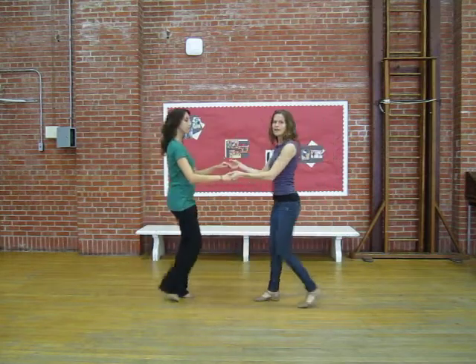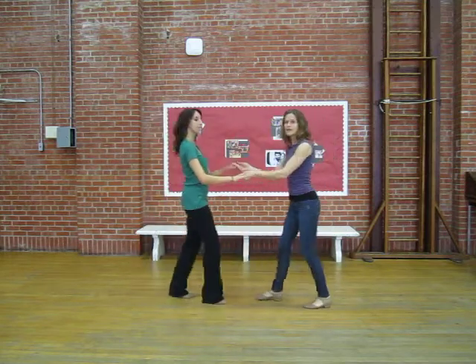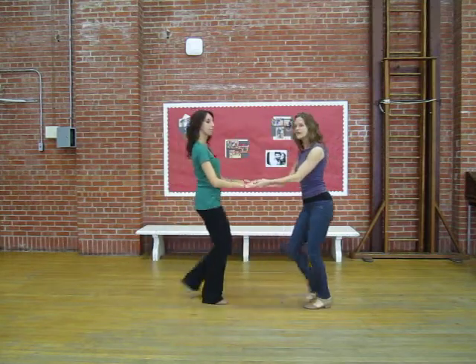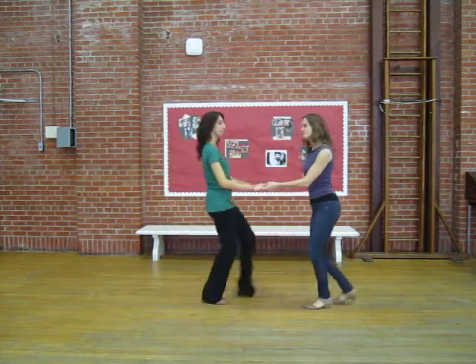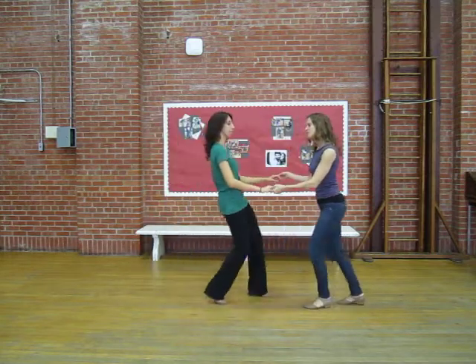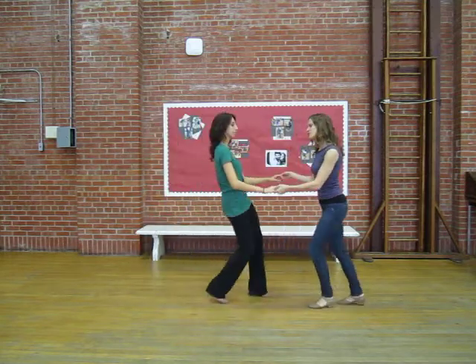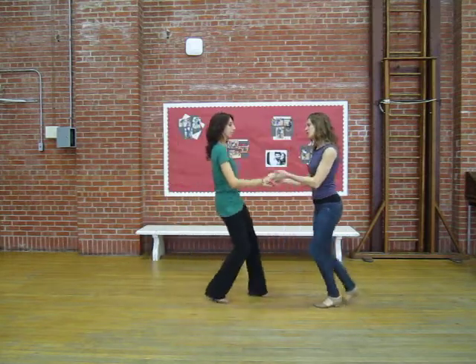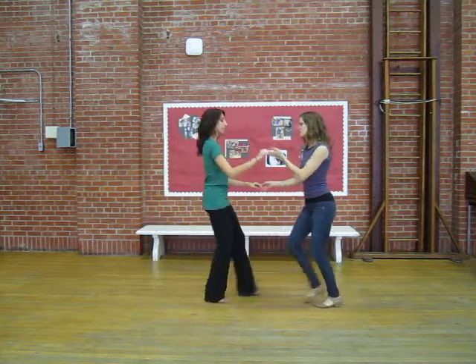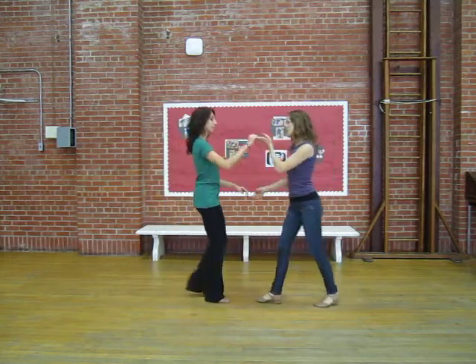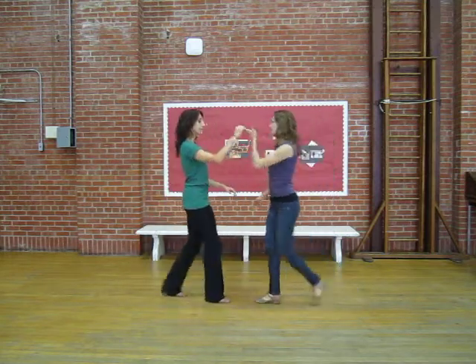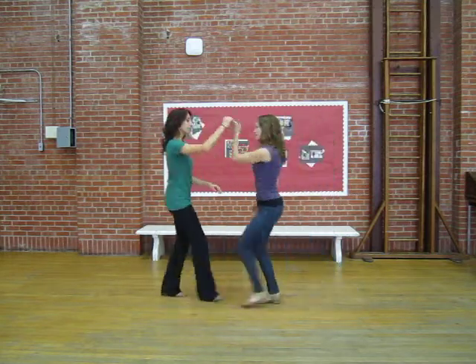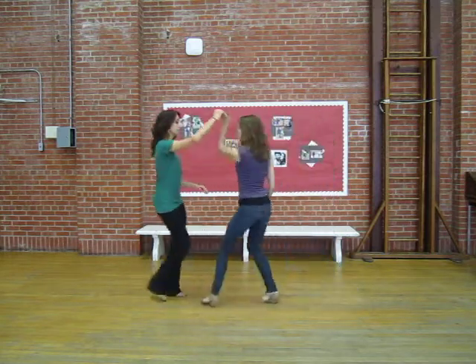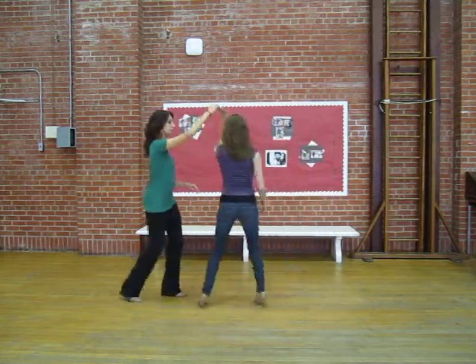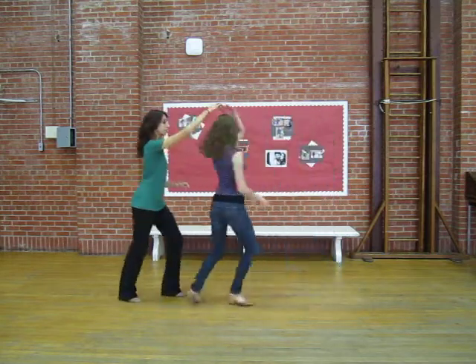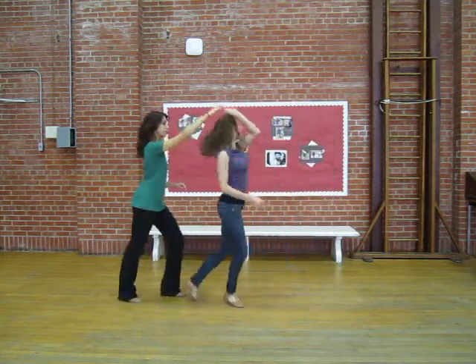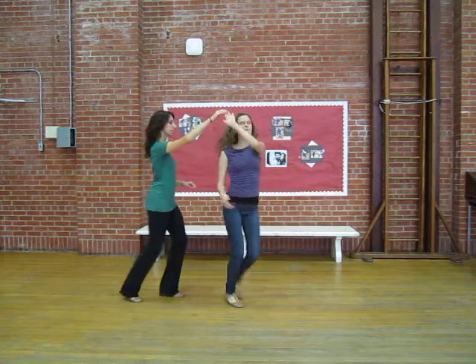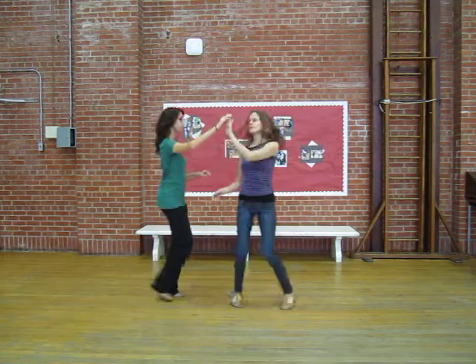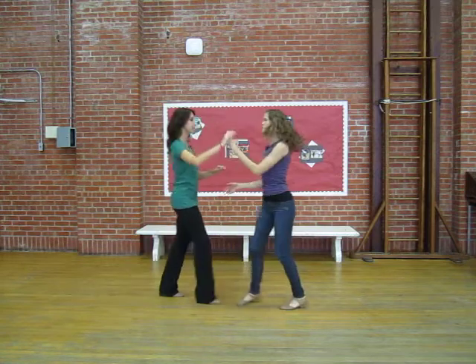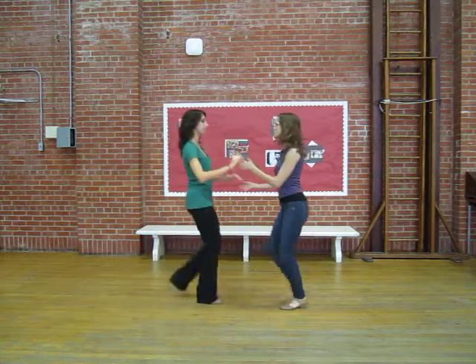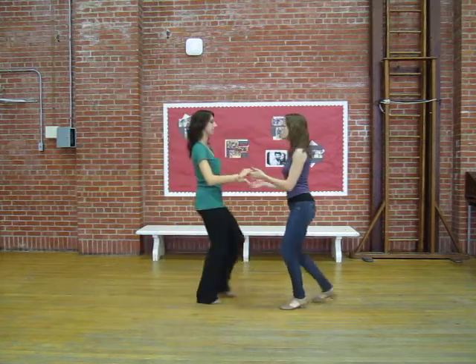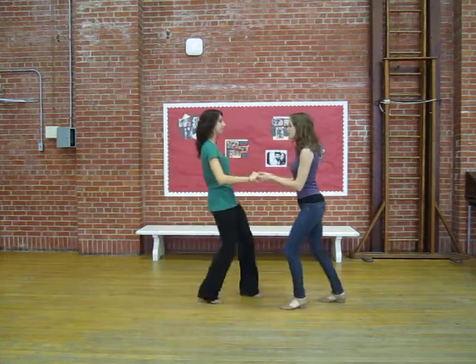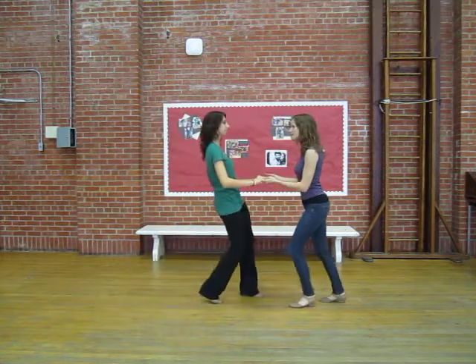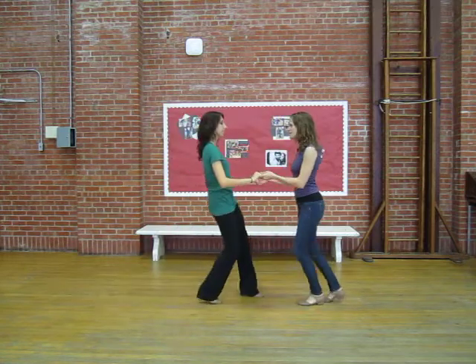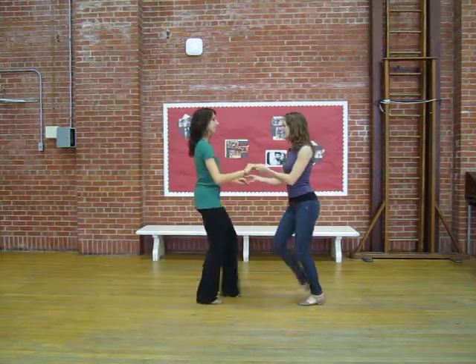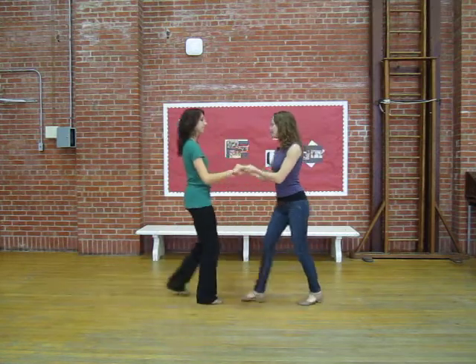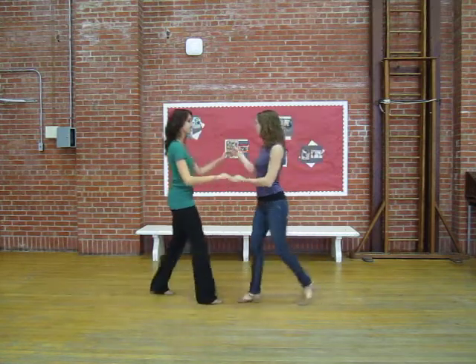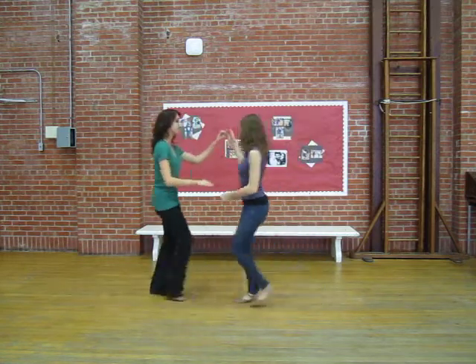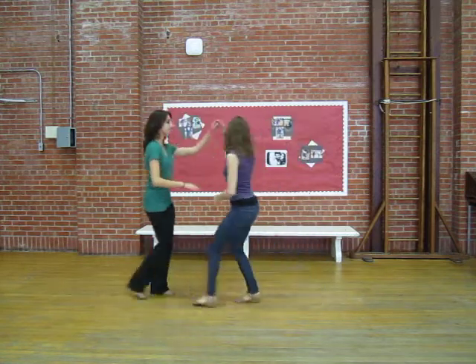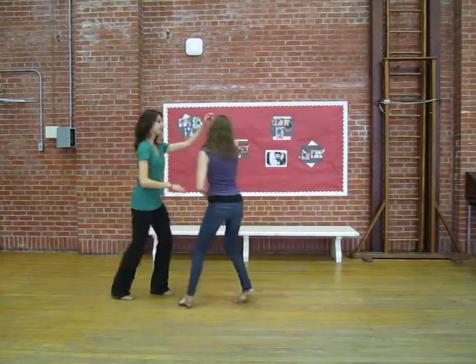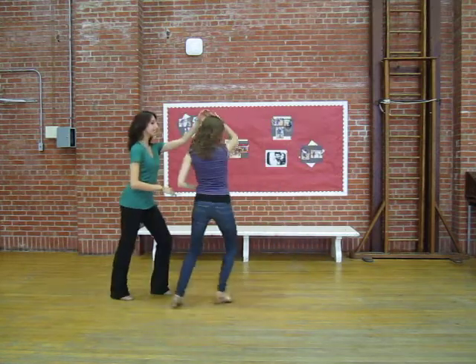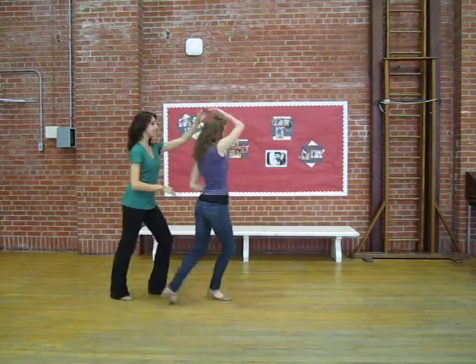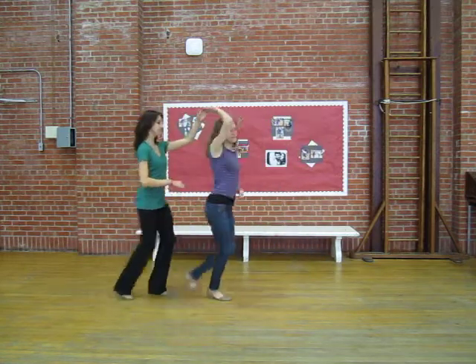Then the leads — we did turns under the left arm on 1, 2, 3, and under the right arm.